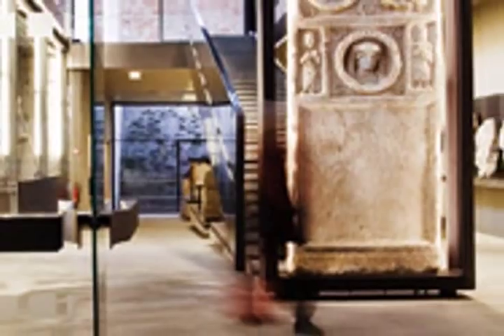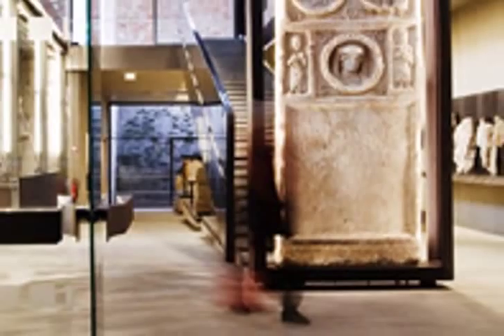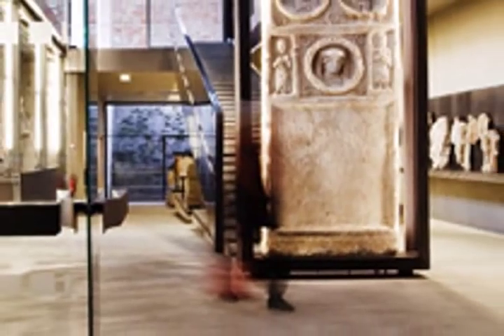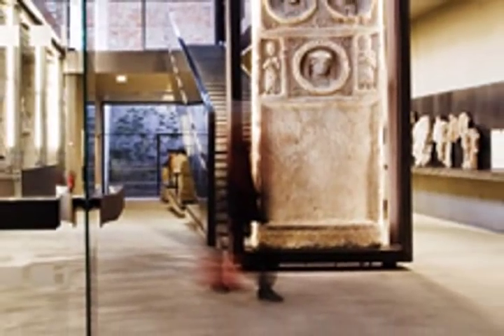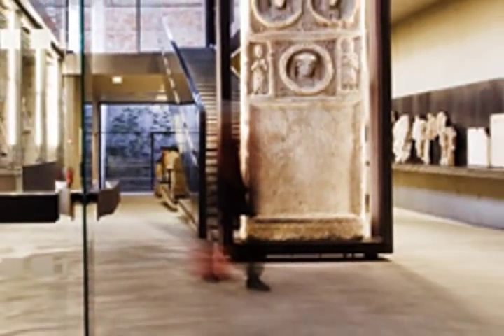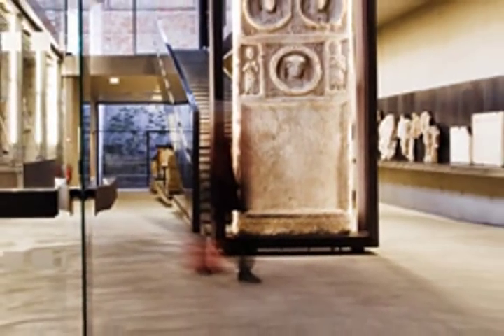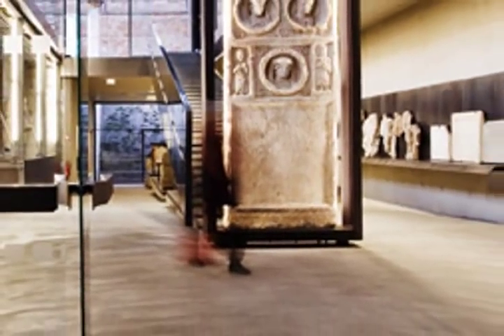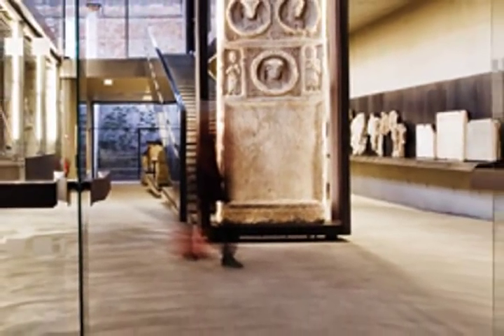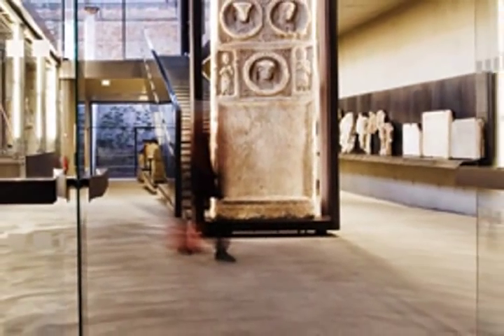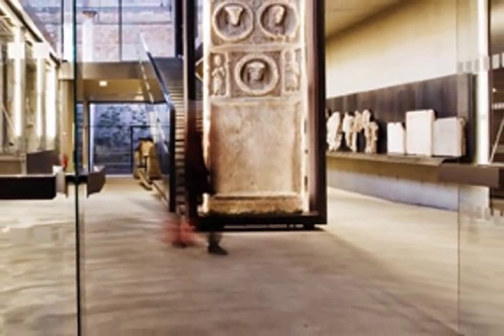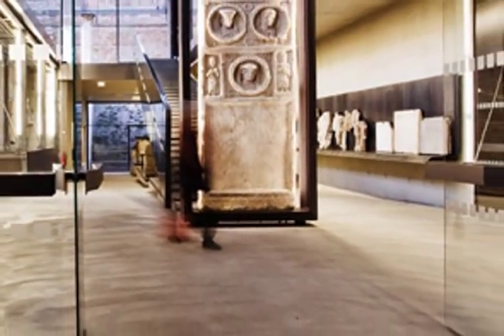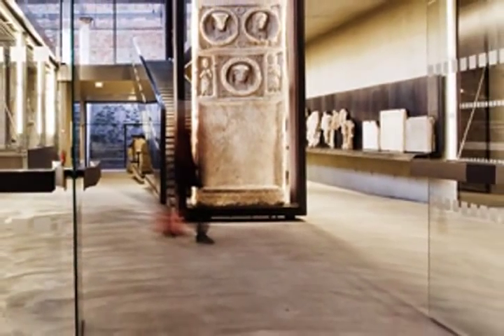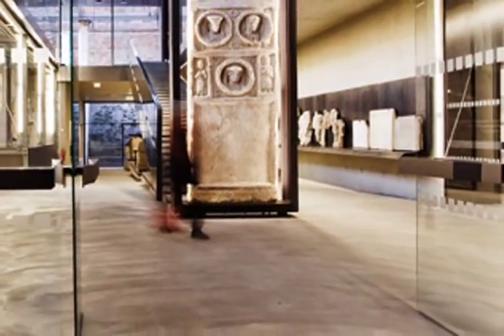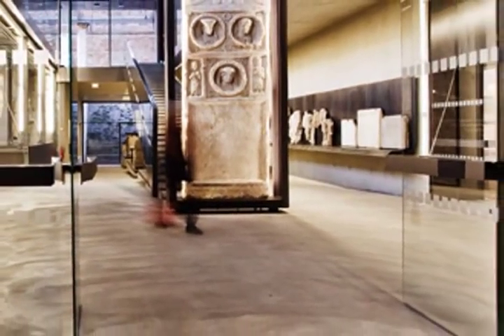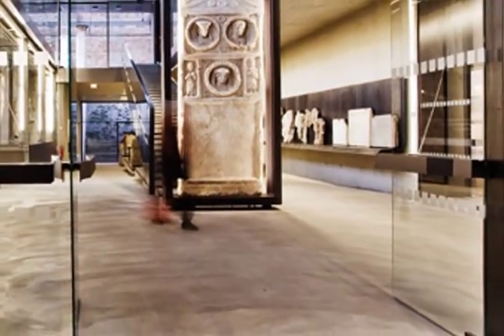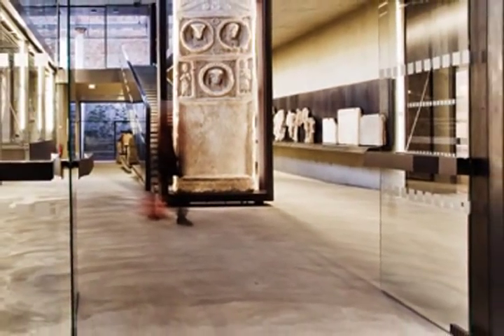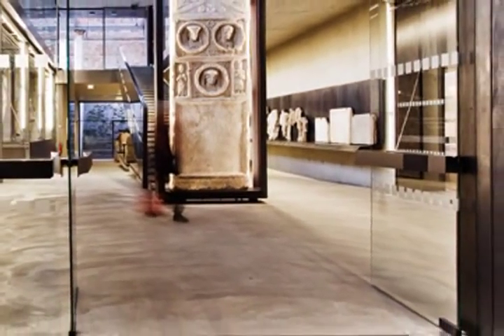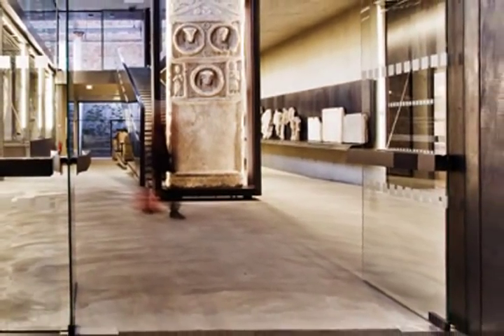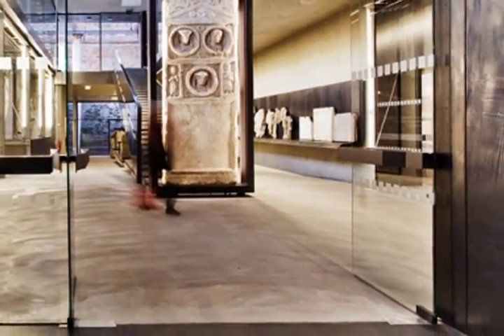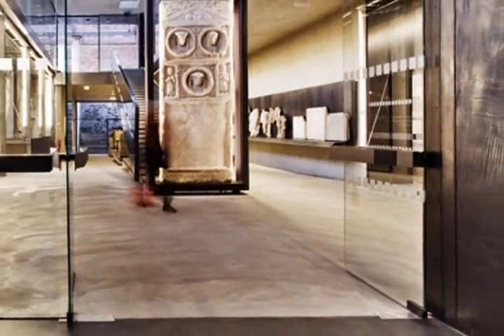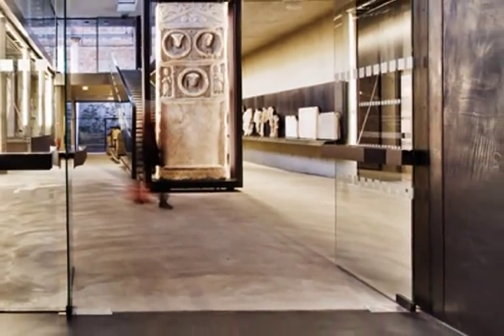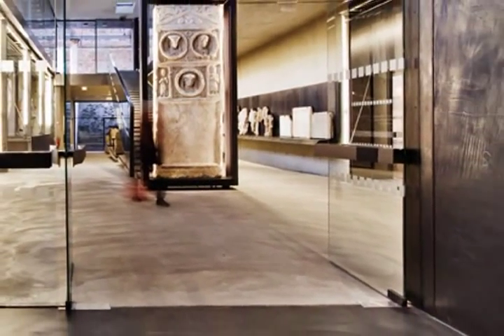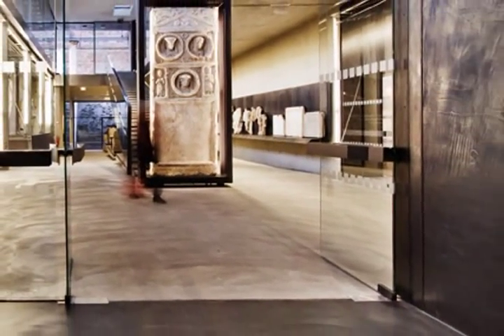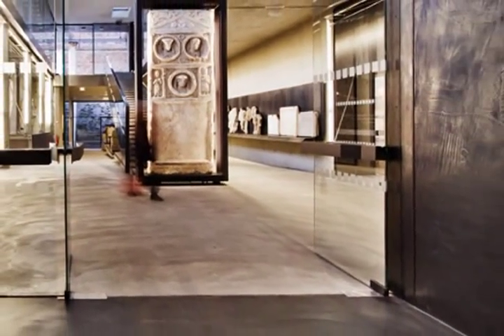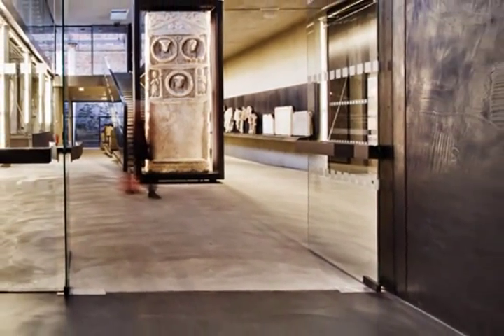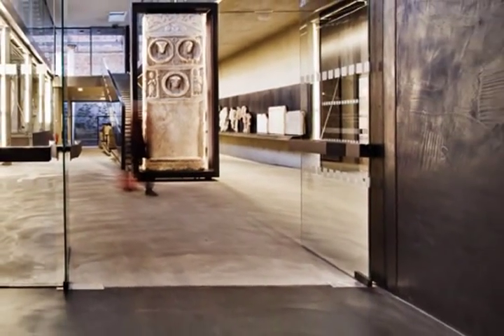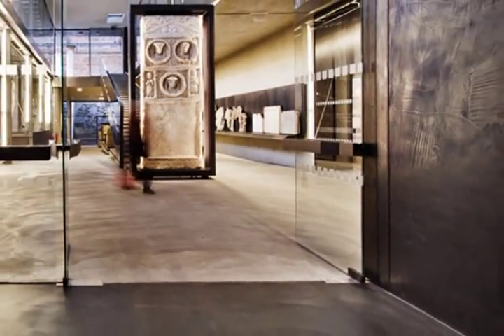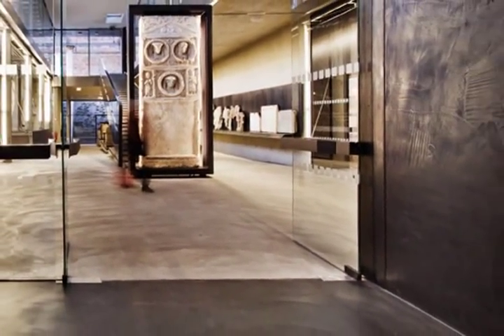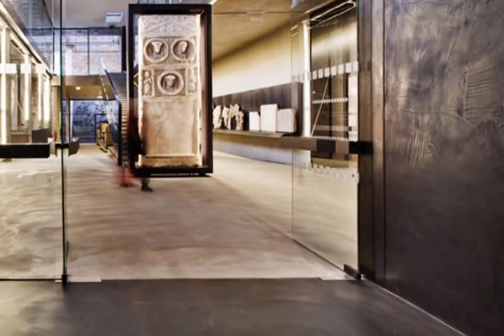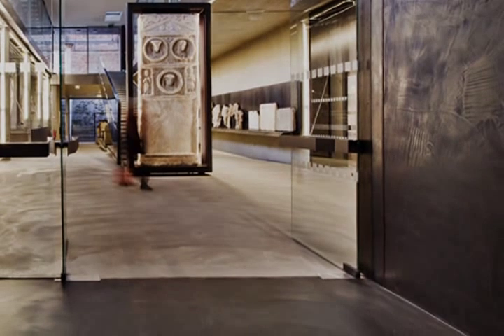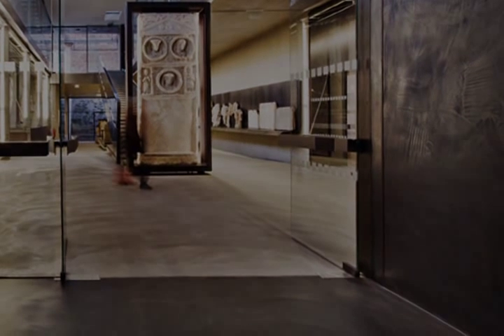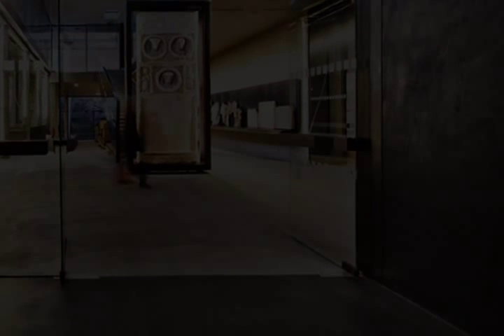Pandomo Wall: tough, durable, easy to maintain, and beautiful.